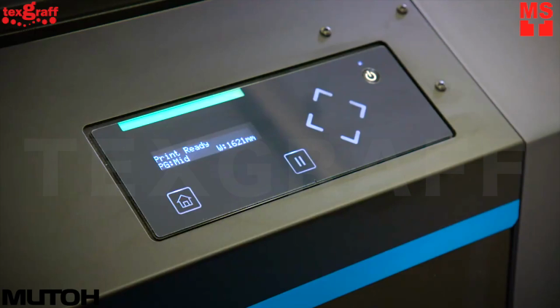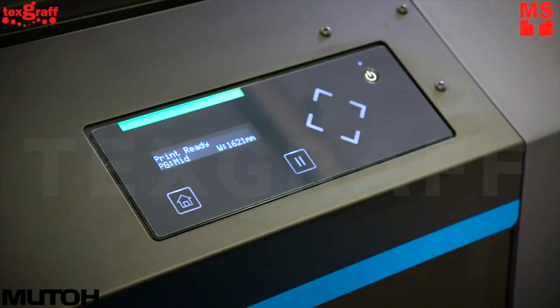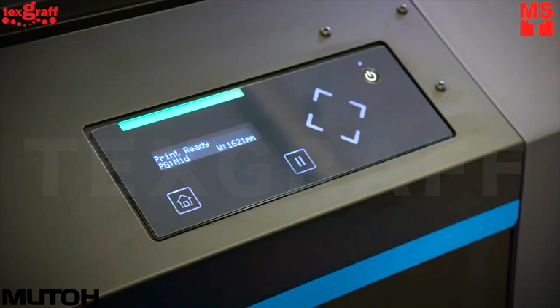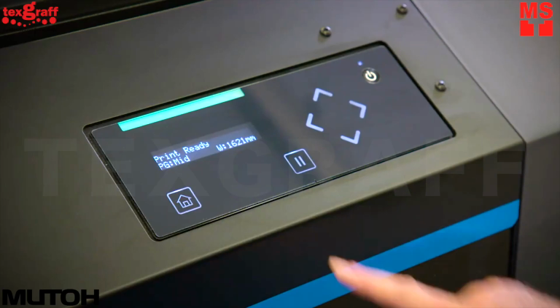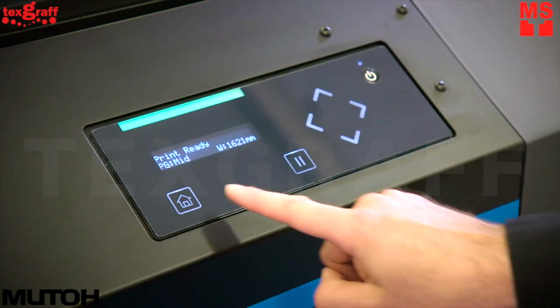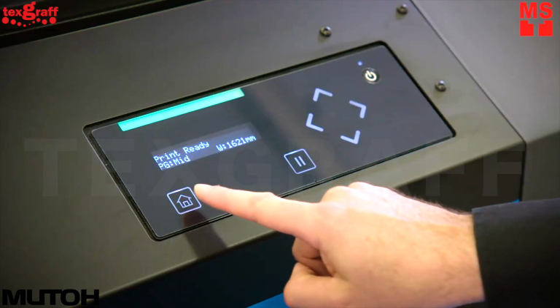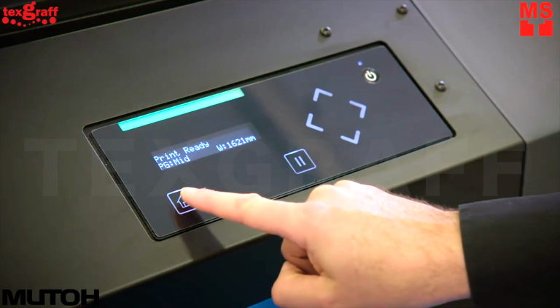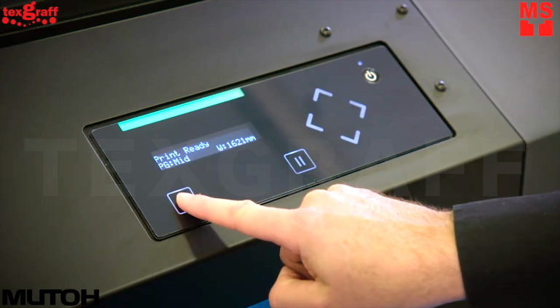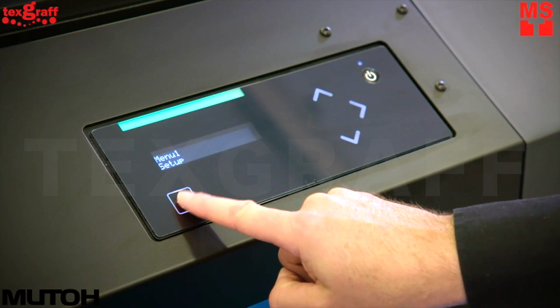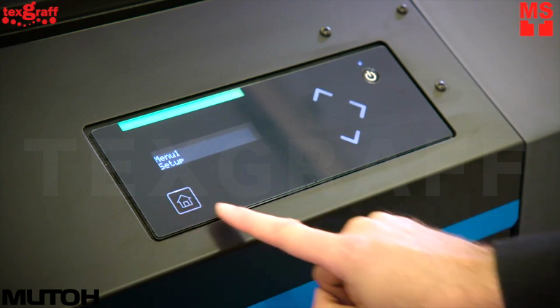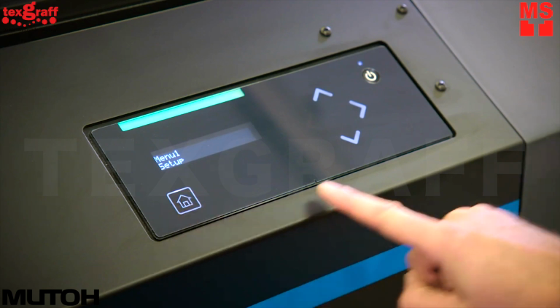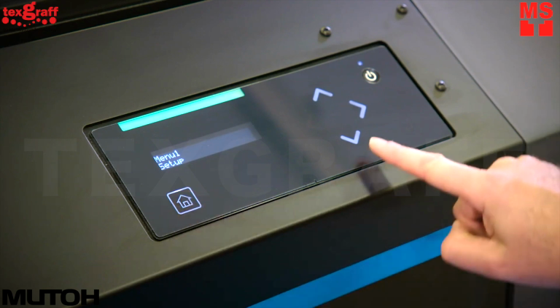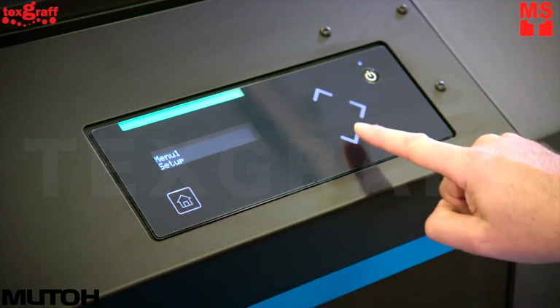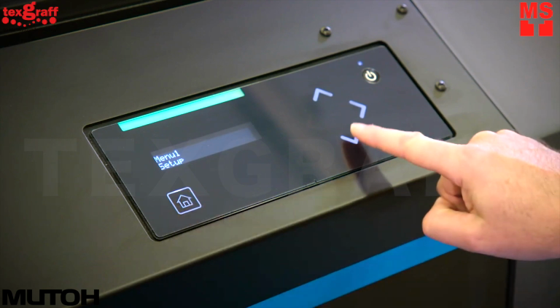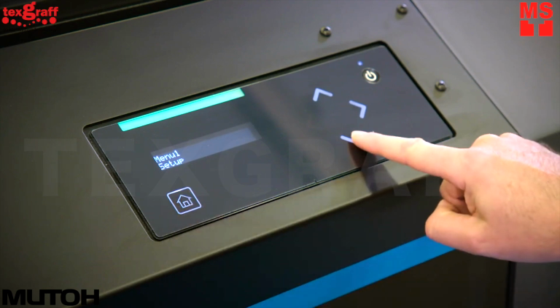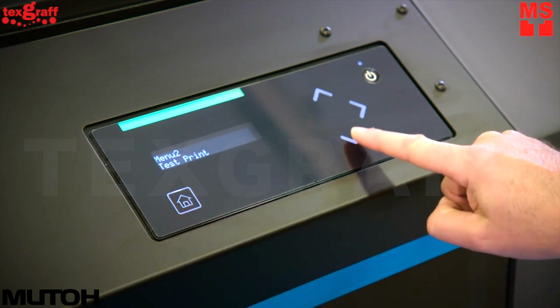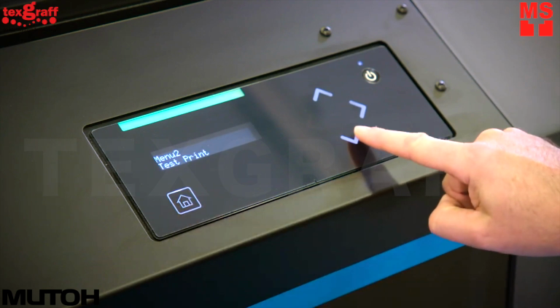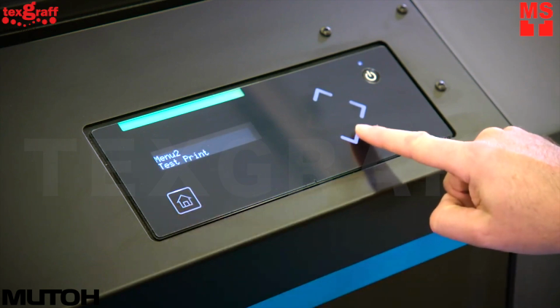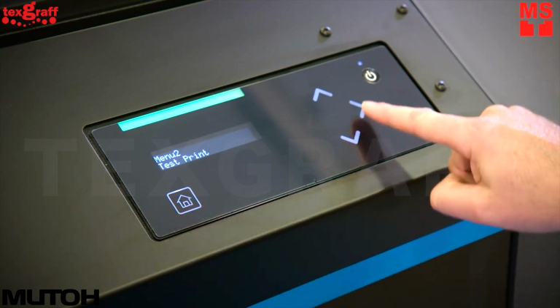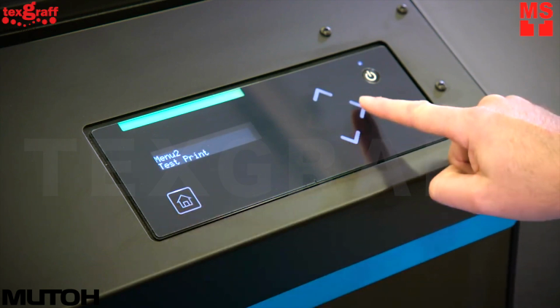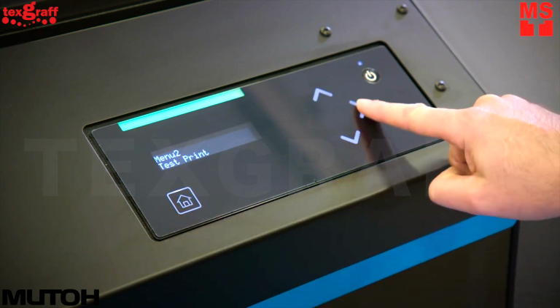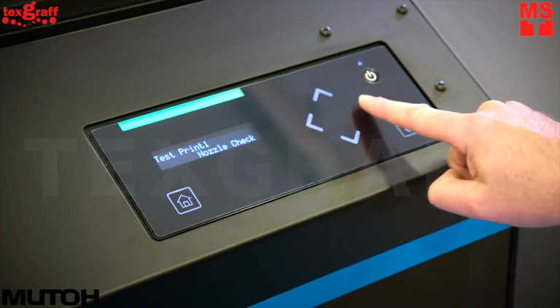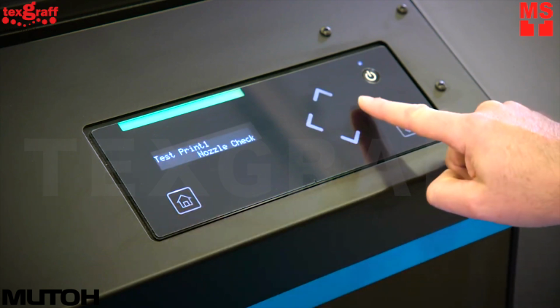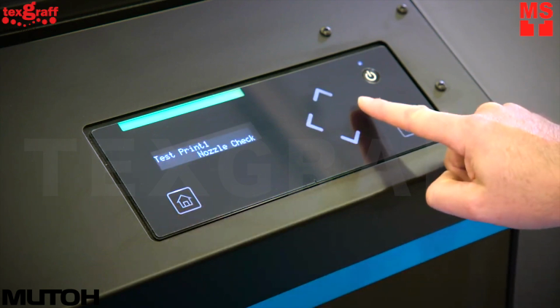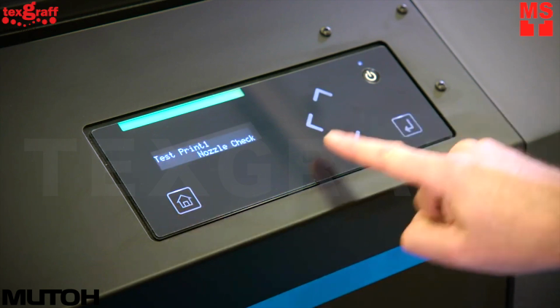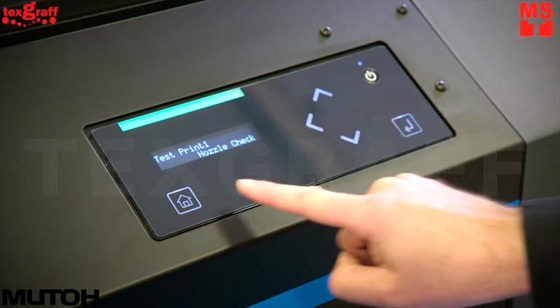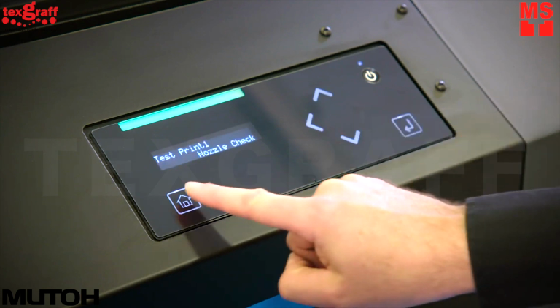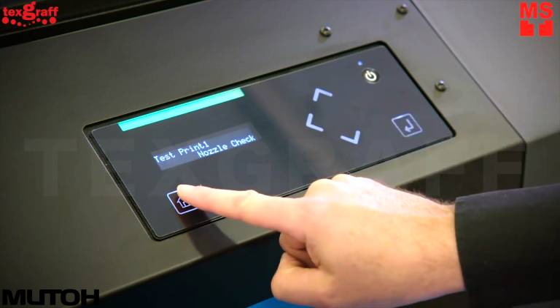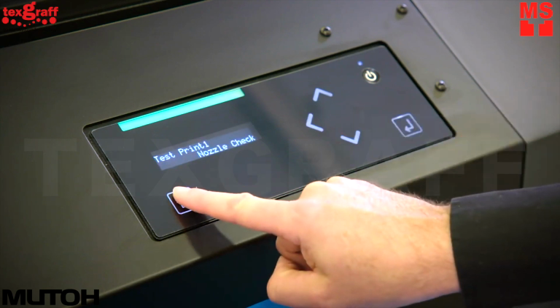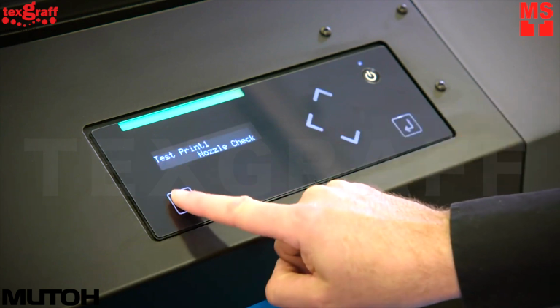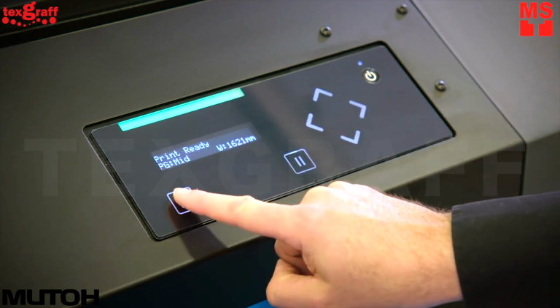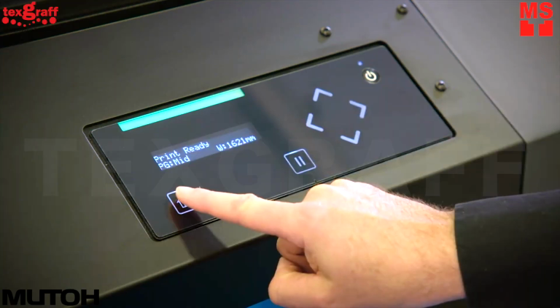The new OLED operation panel is bright, high-contrast, multi-language, and intuitive, allowing for quick and easy navigation.